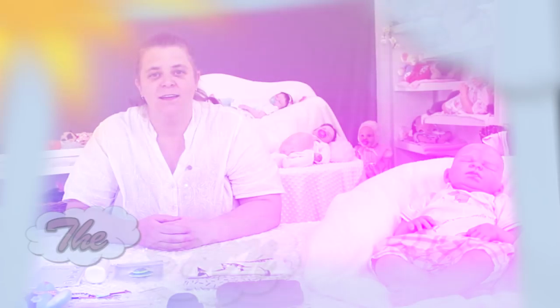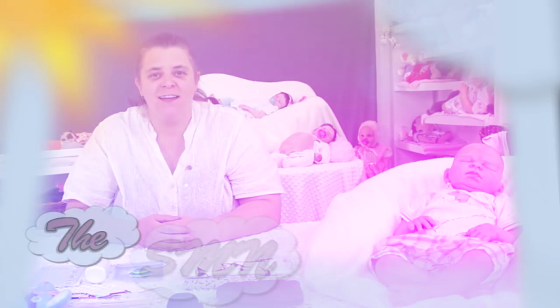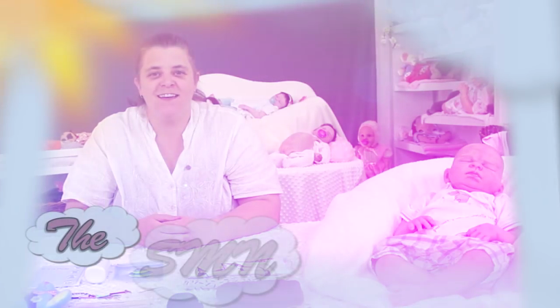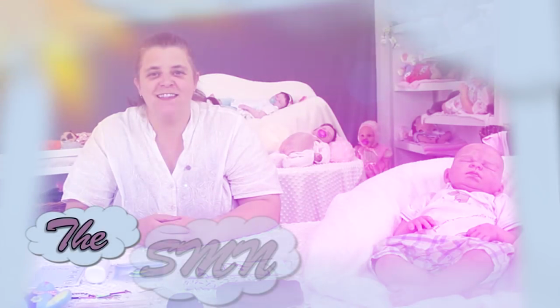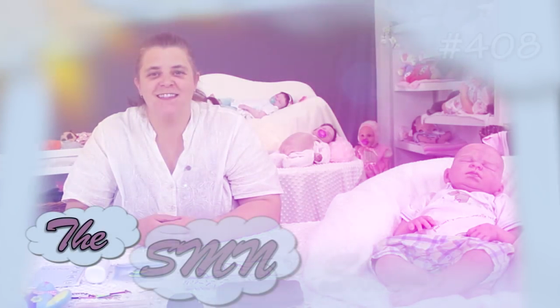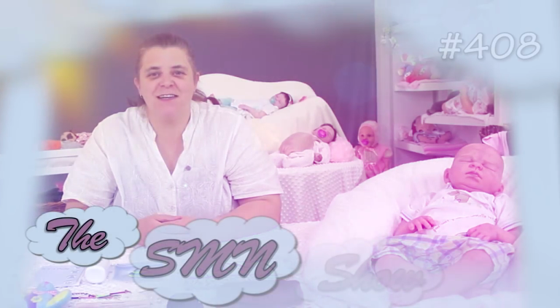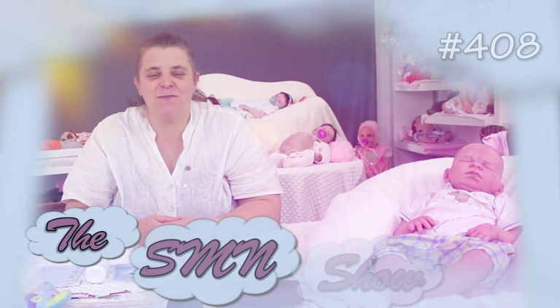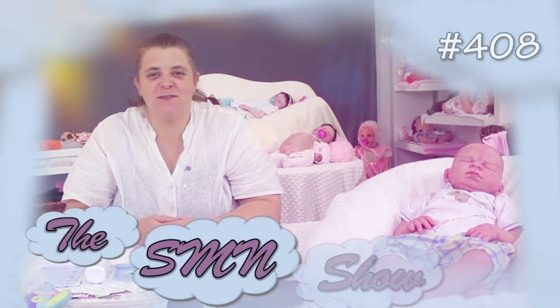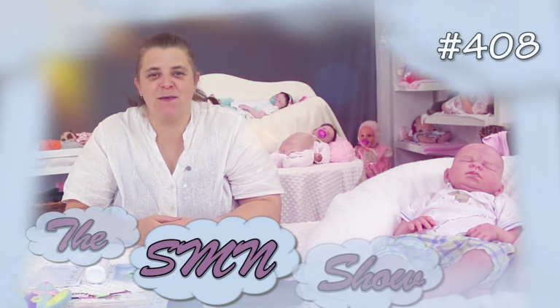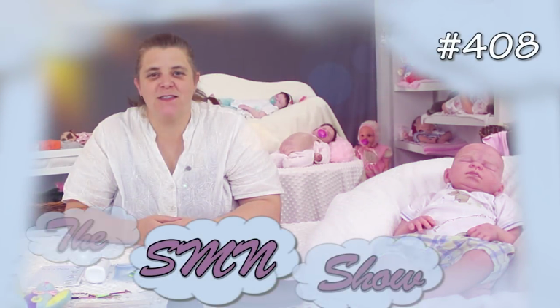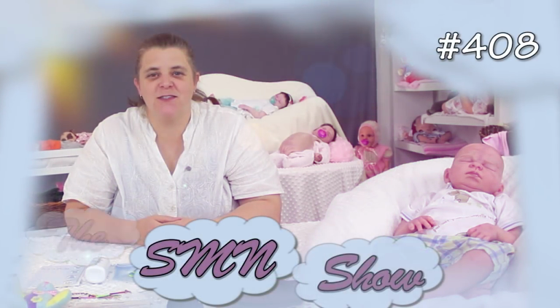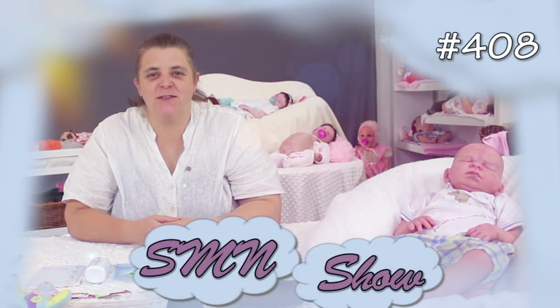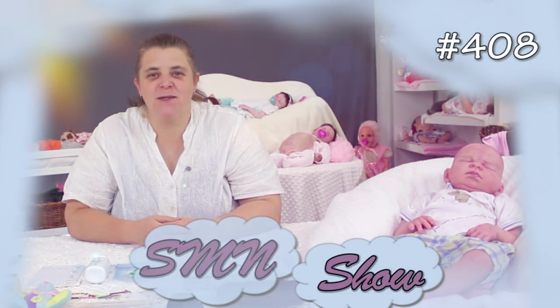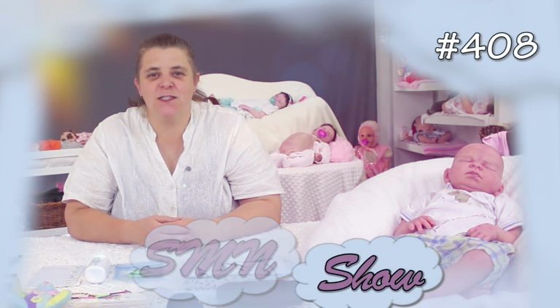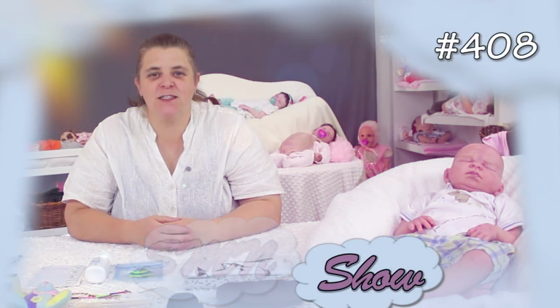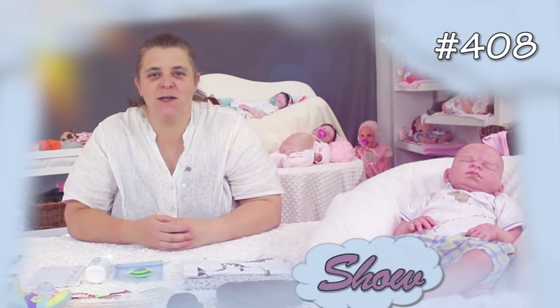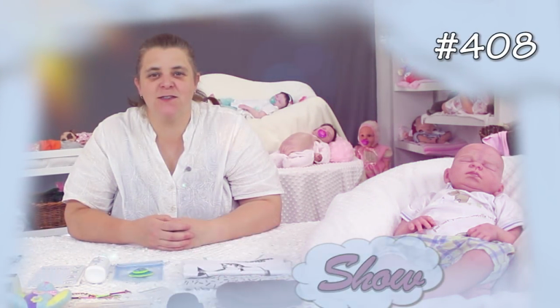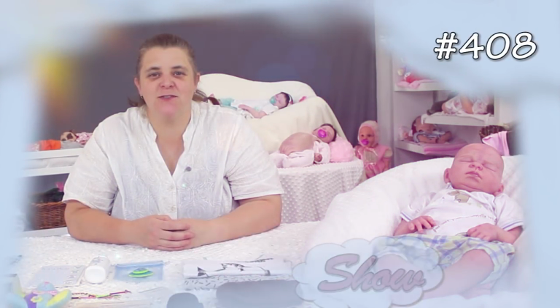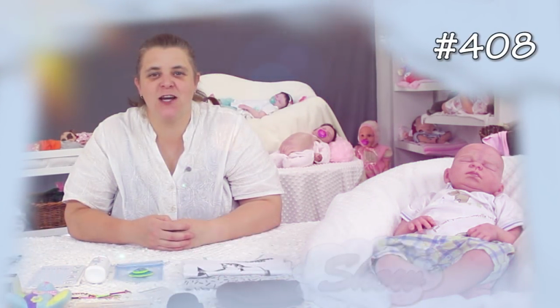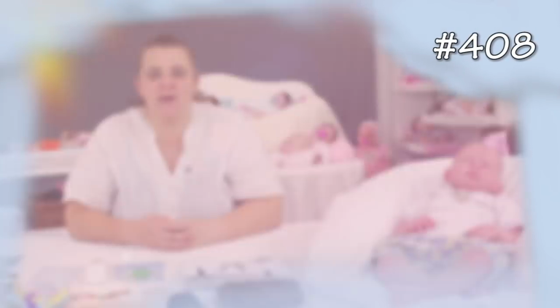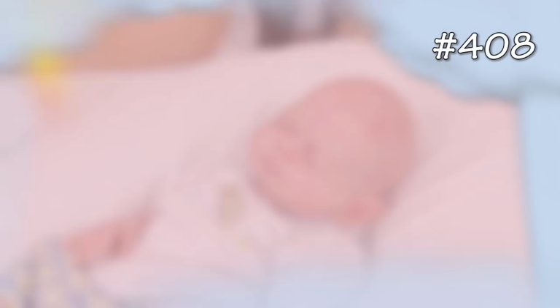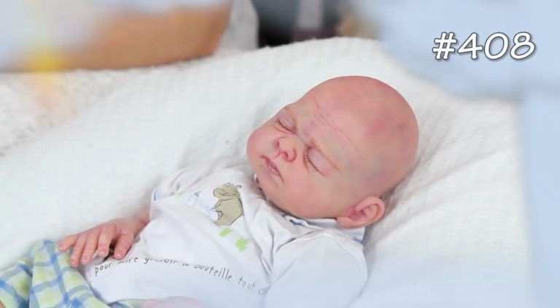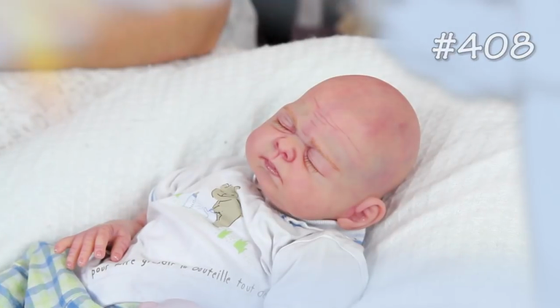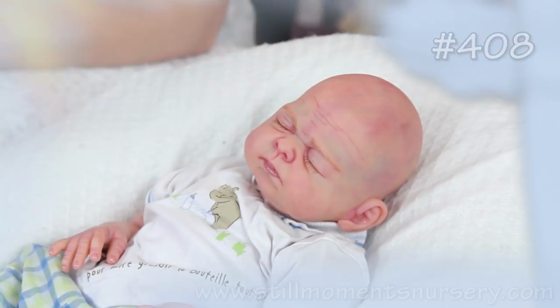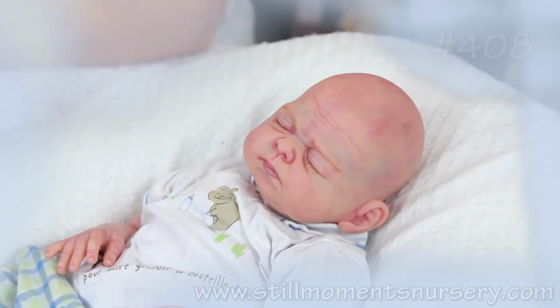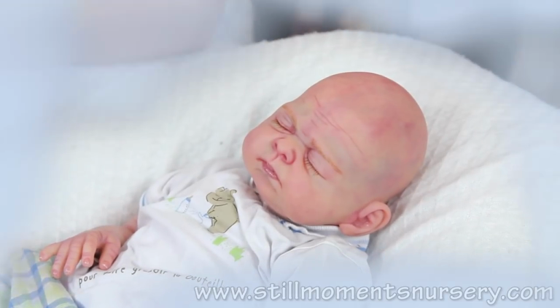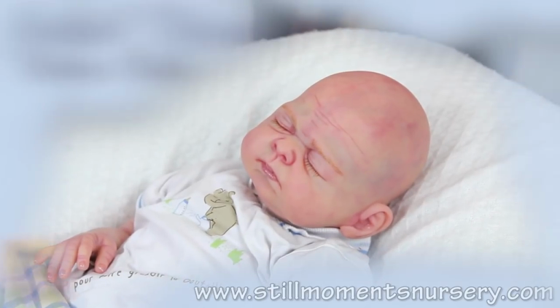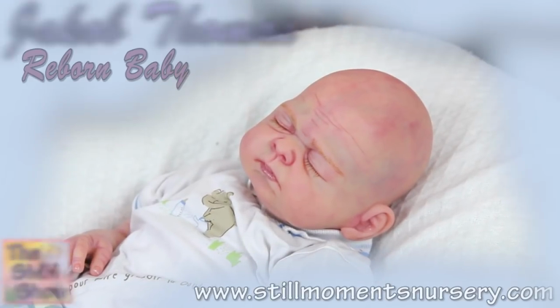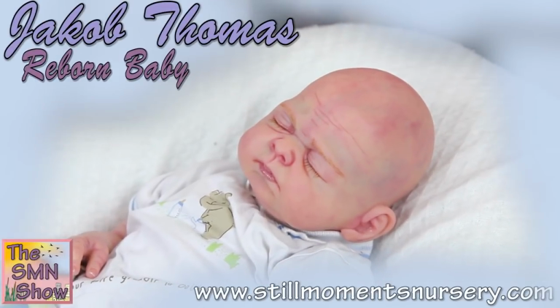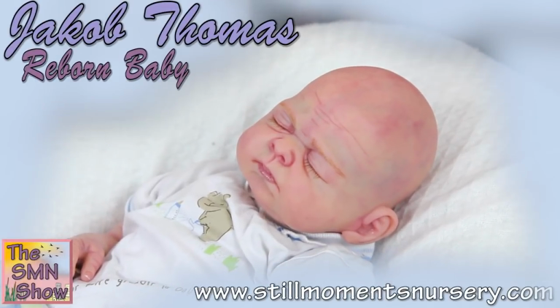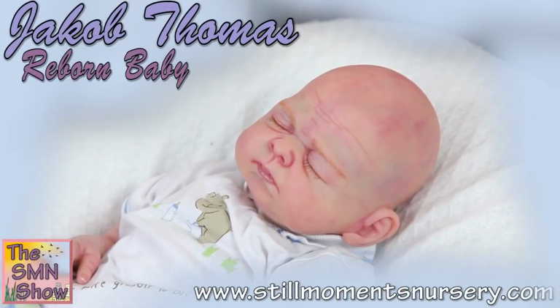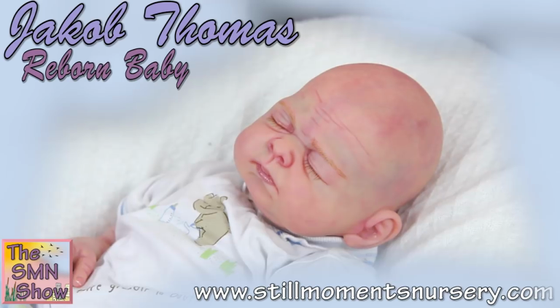Hey guys, it's Nicky from Still Moments Nursery. We're just about to do Jacob Thomas' box packing for his trip home.